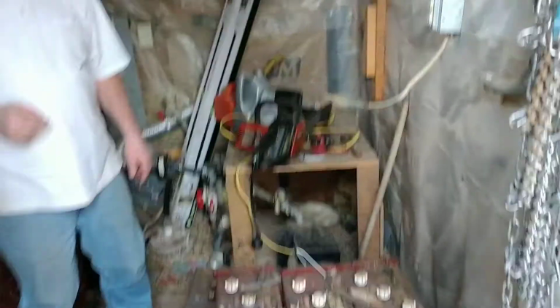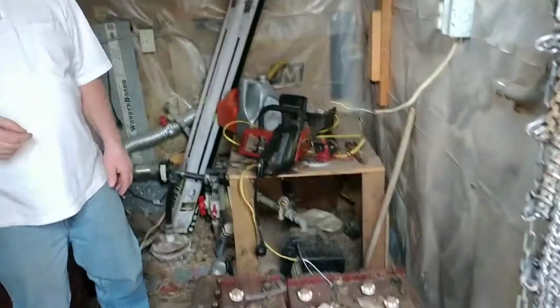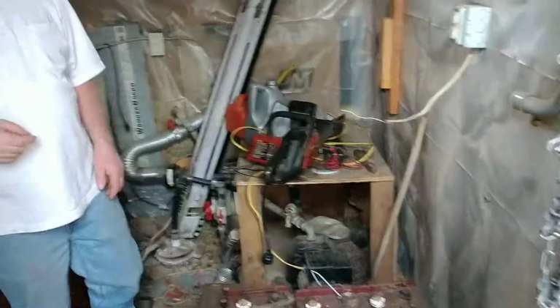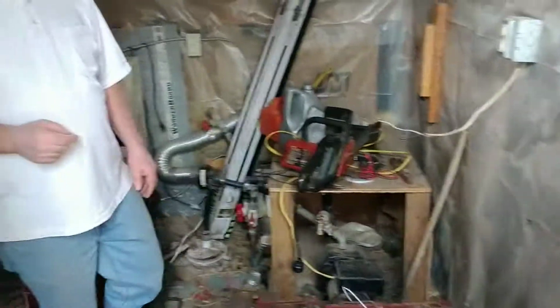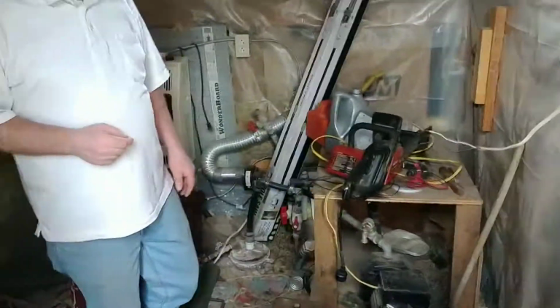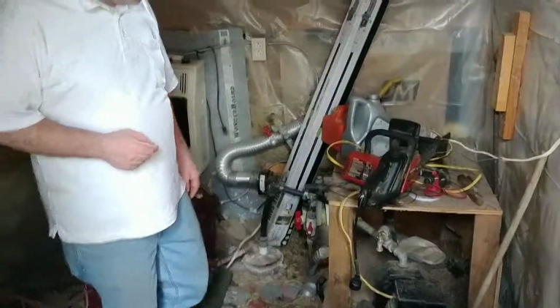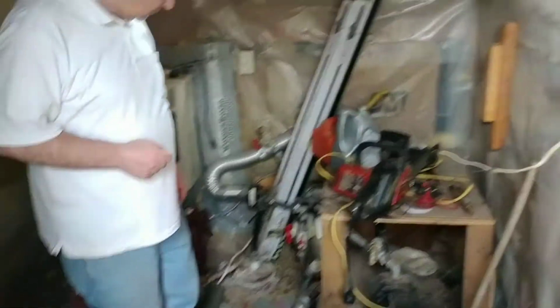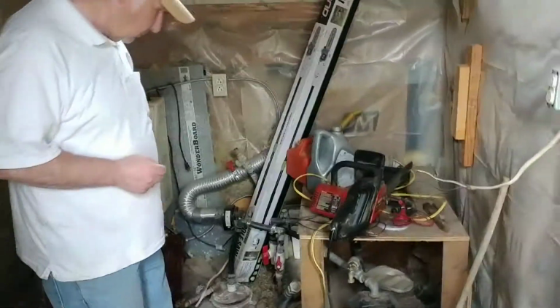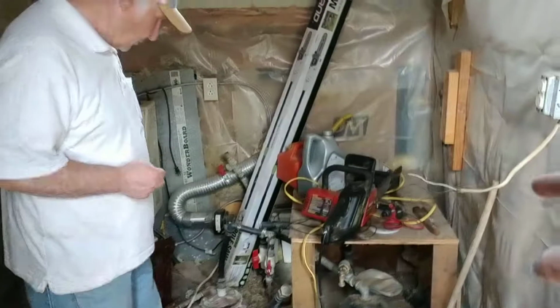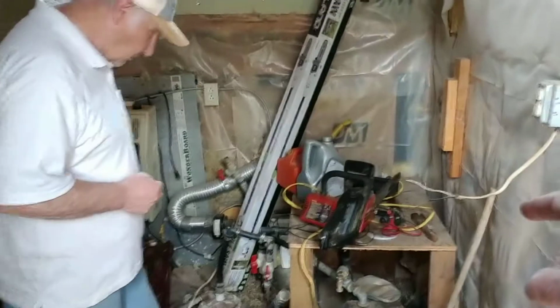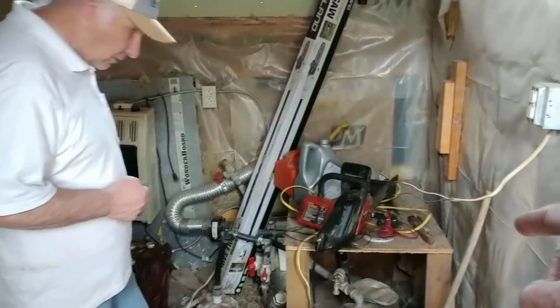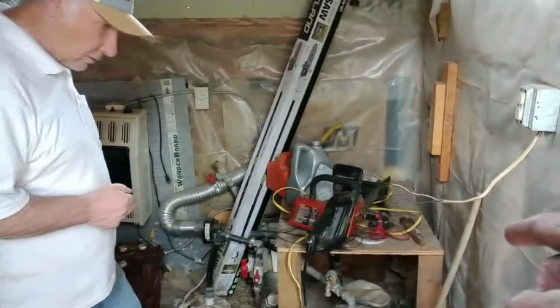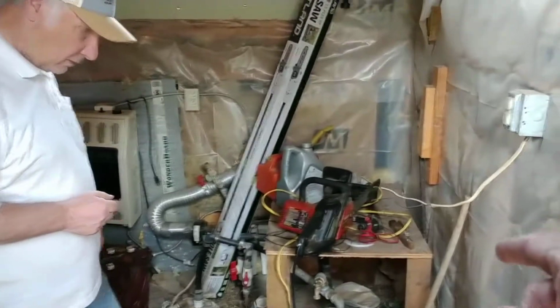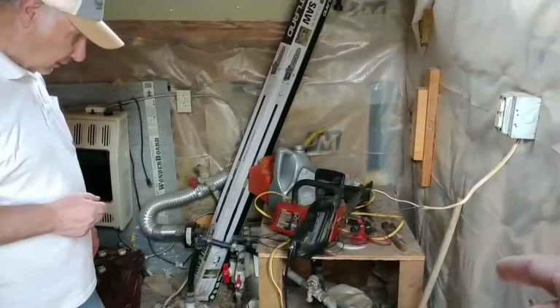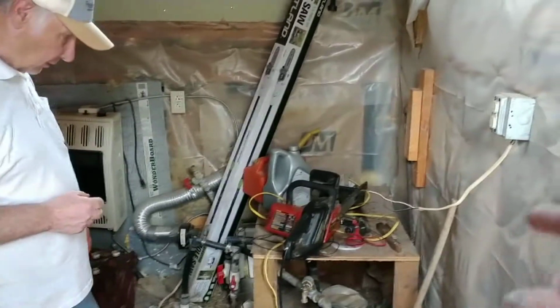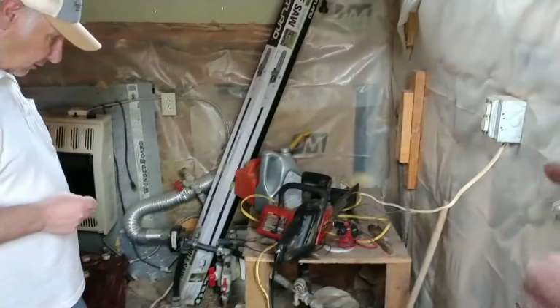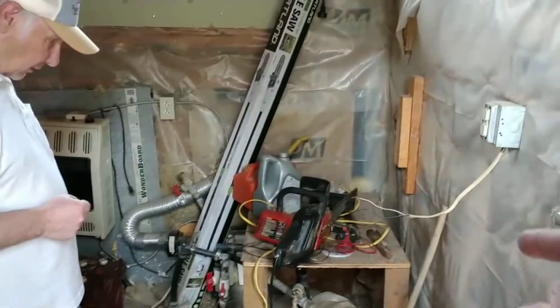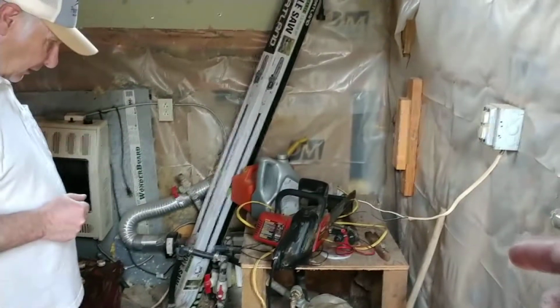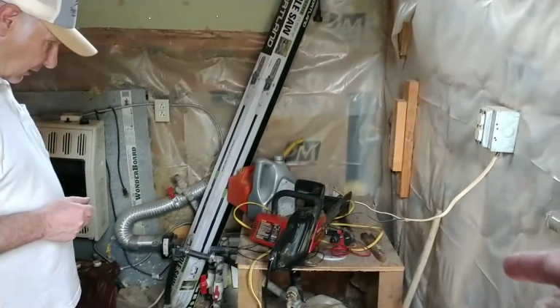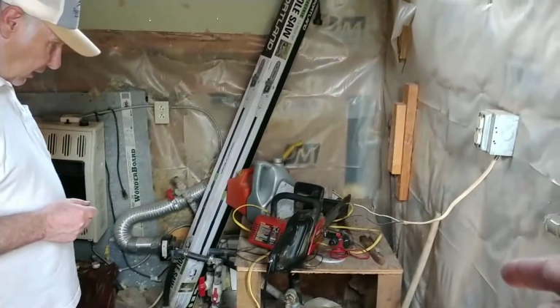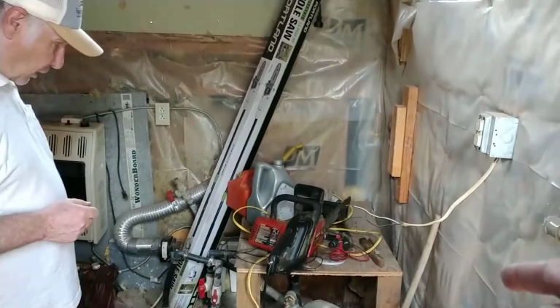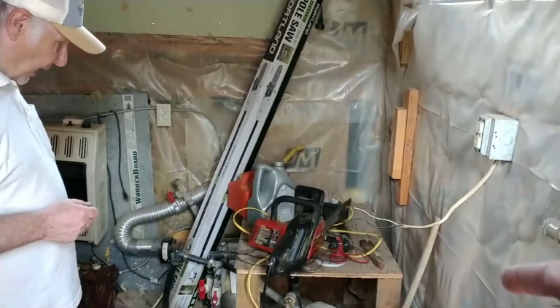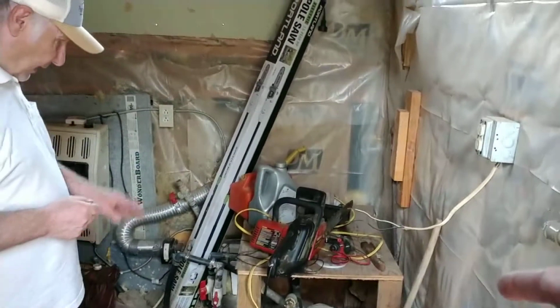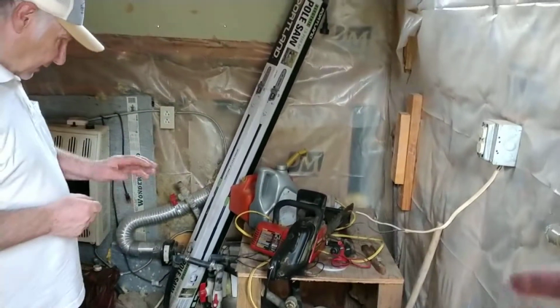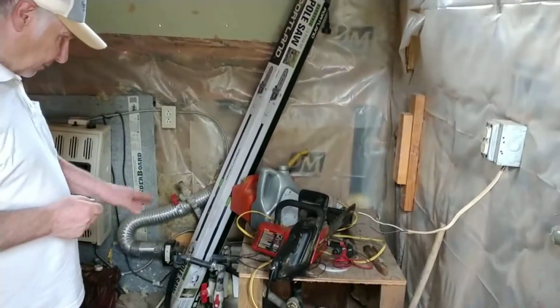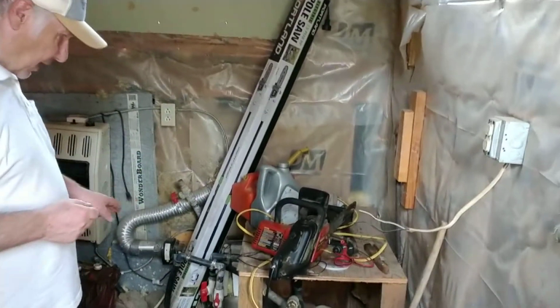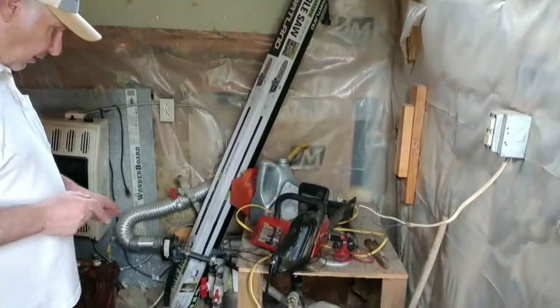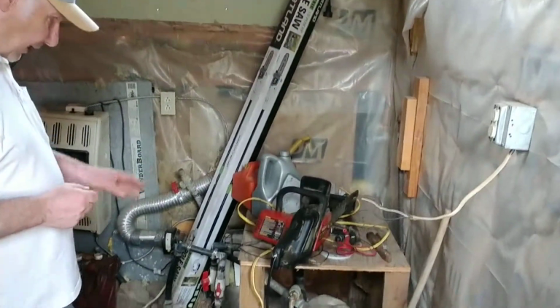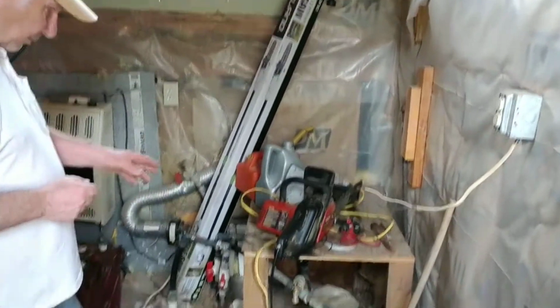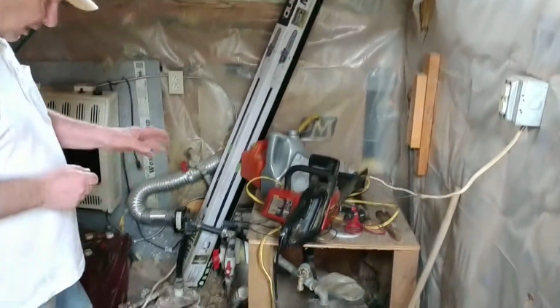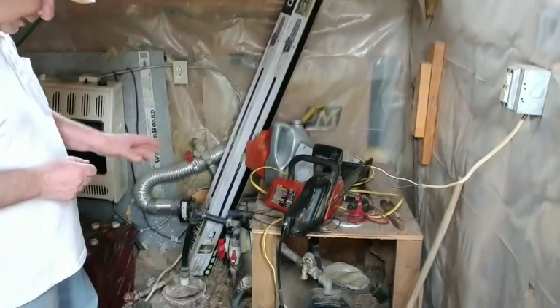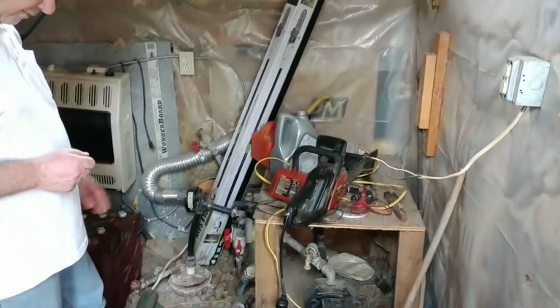Does this pump need to be drained in the winter? Yeah, it's empty now and I've got the plugs out.